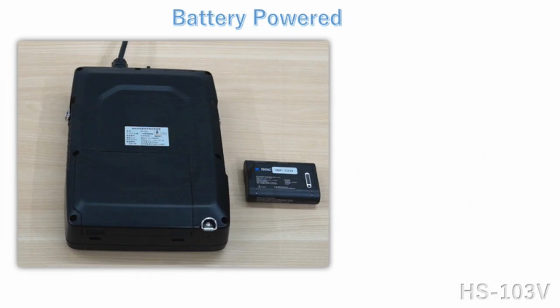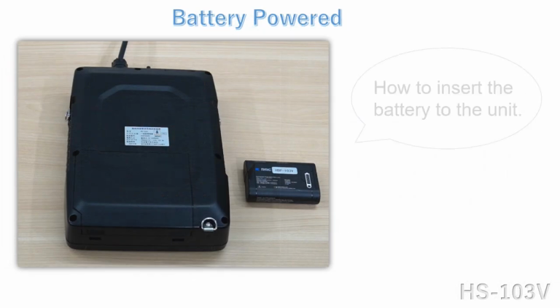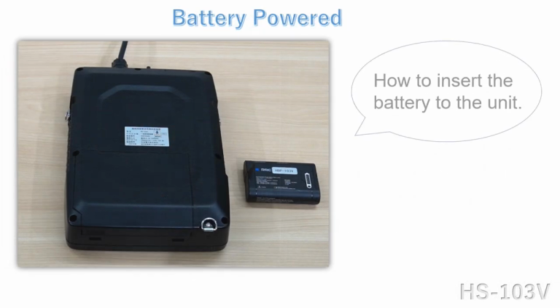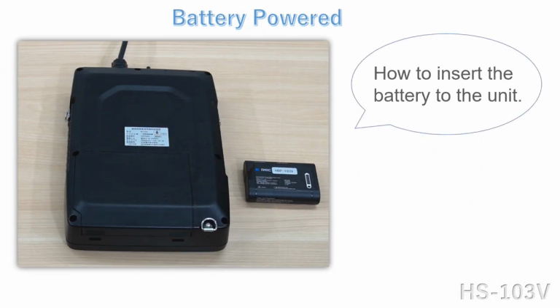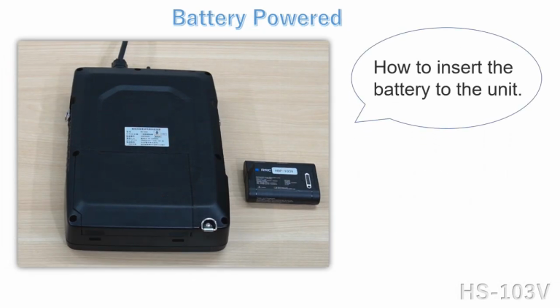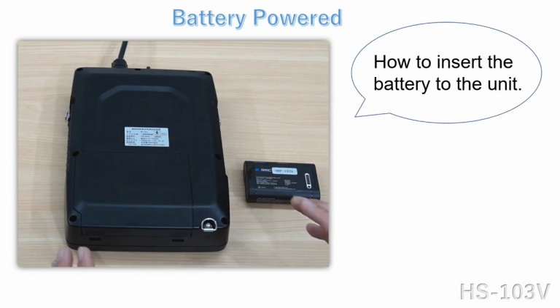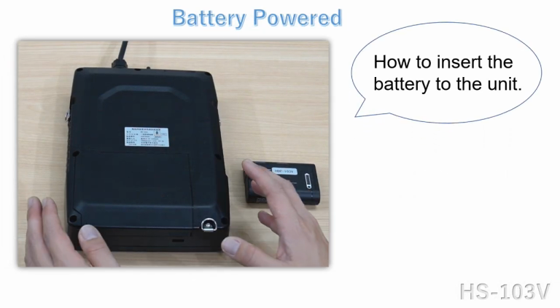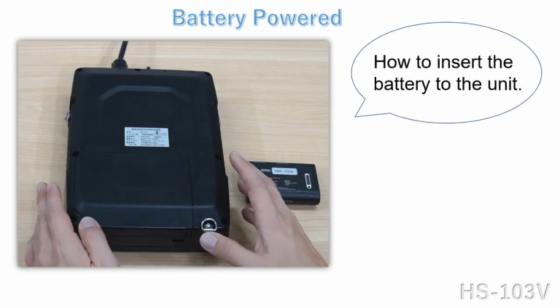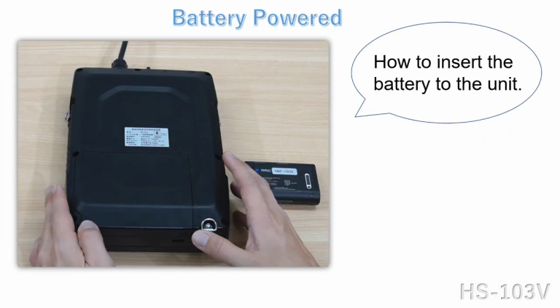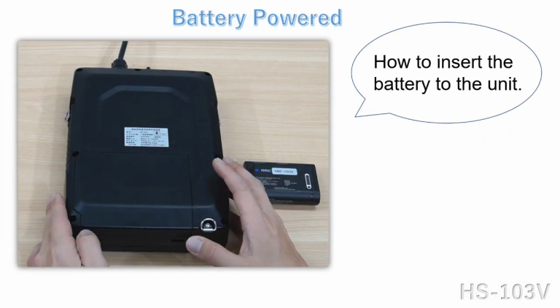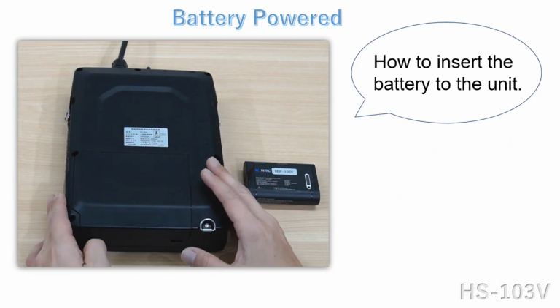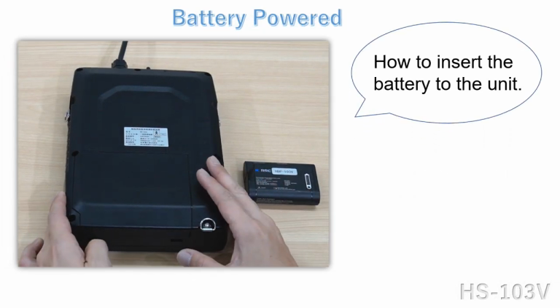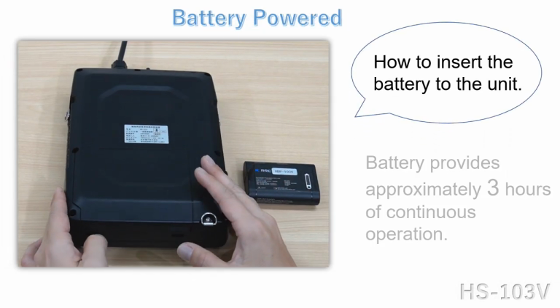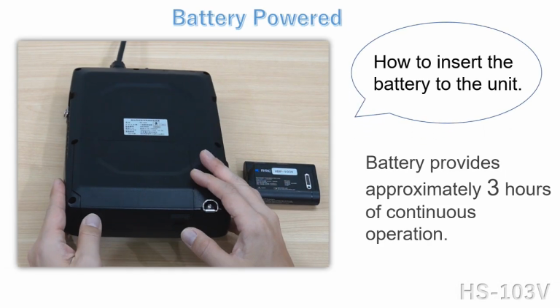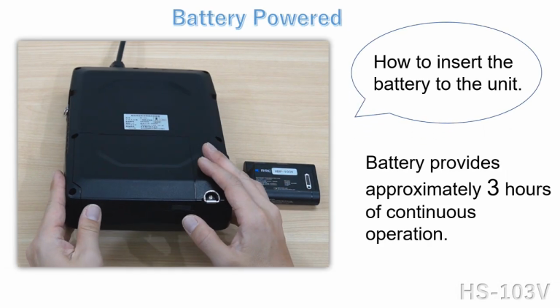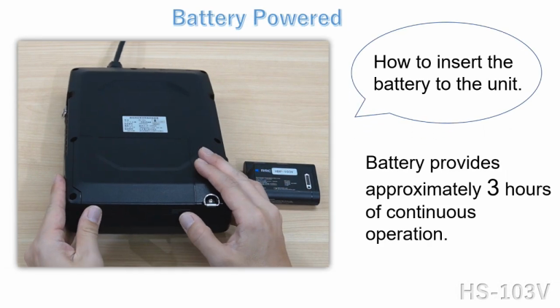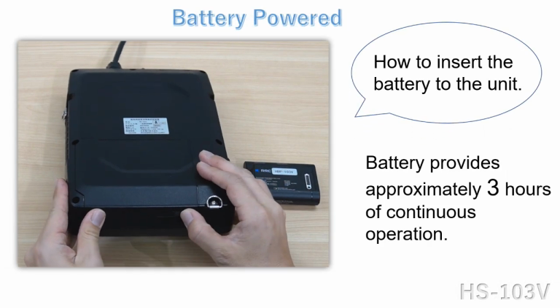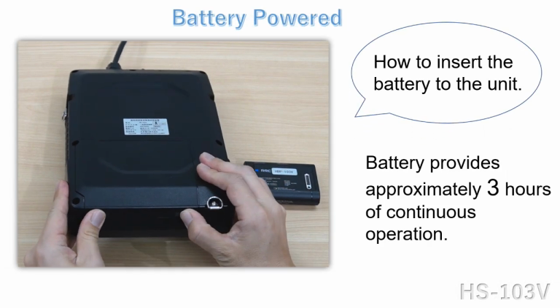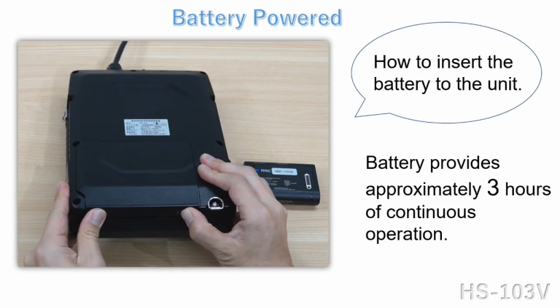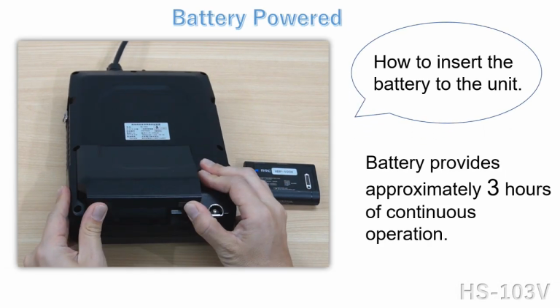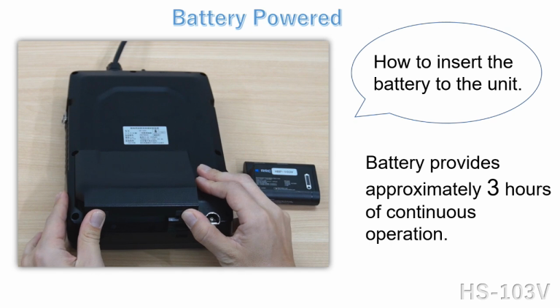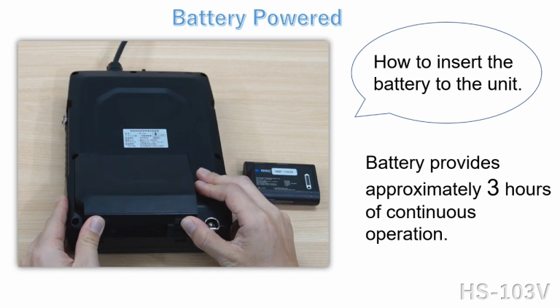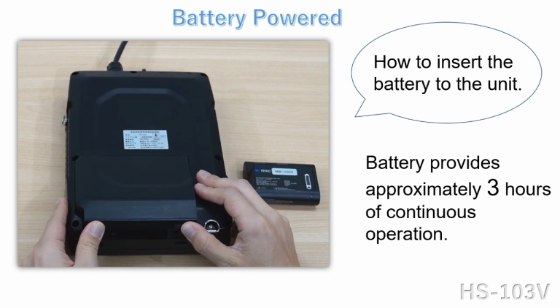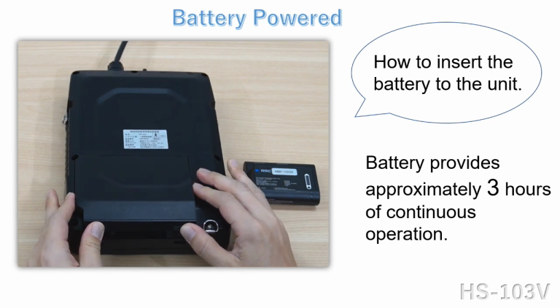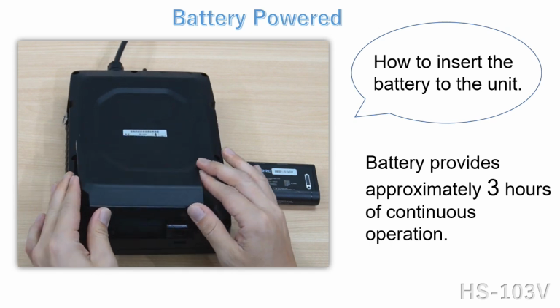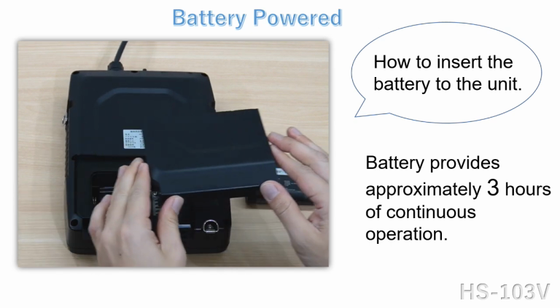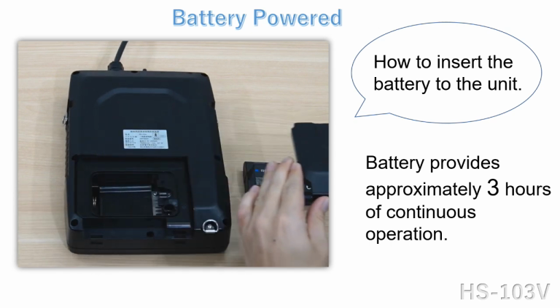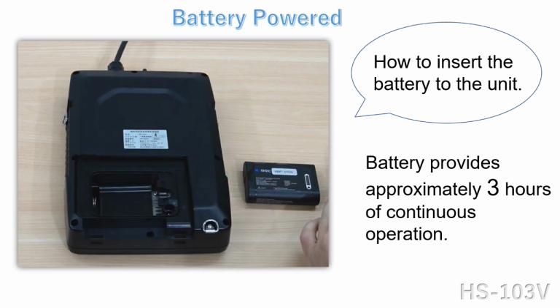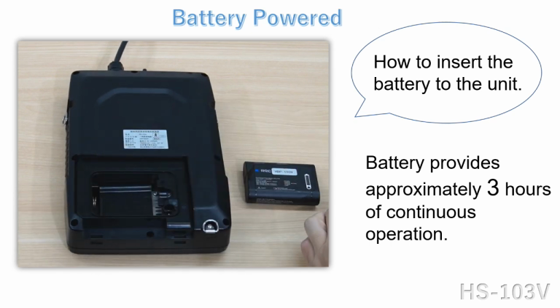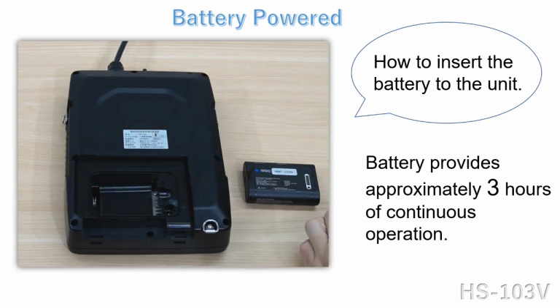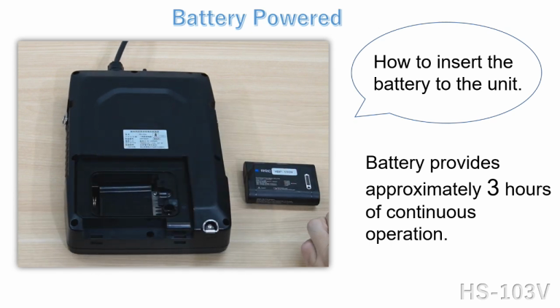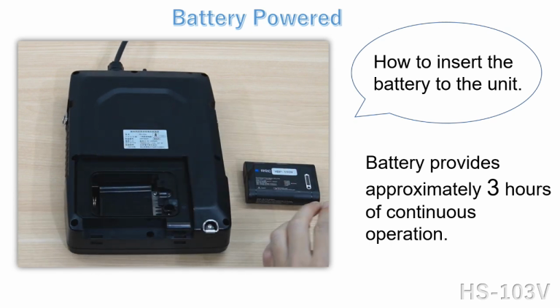This is how you can insert the battery. The battery provides approximately three hours of continuous operation.